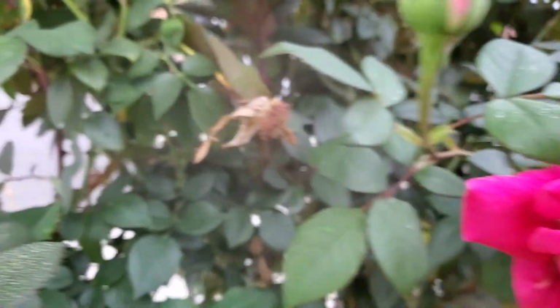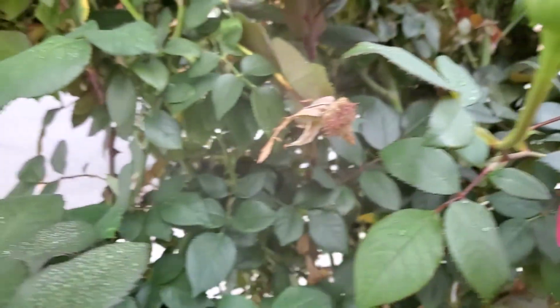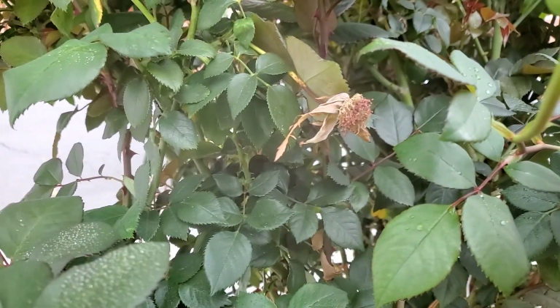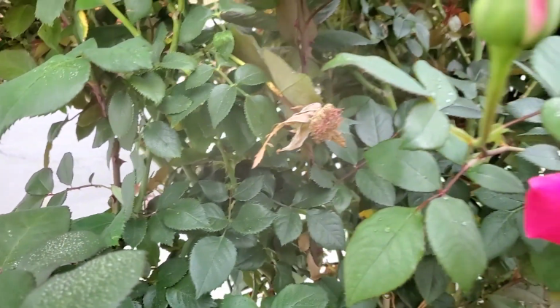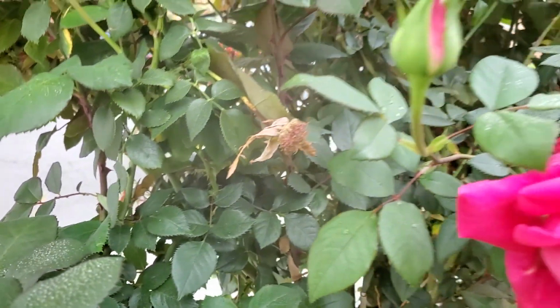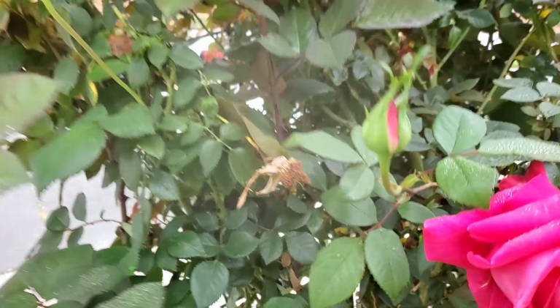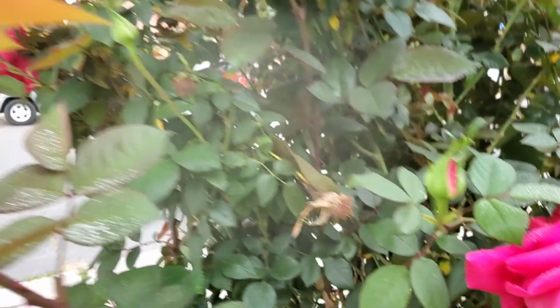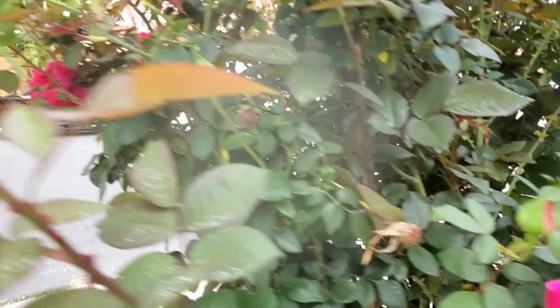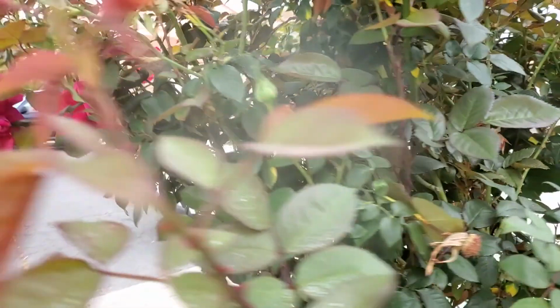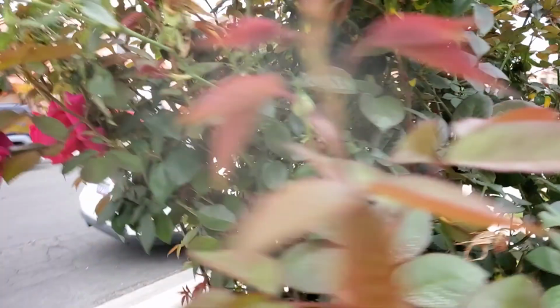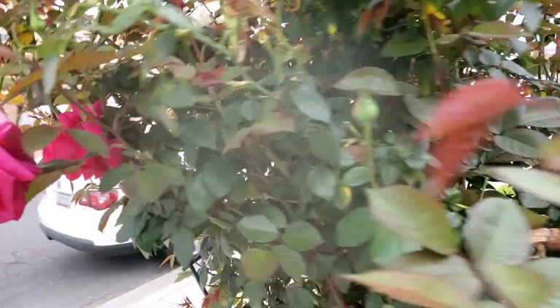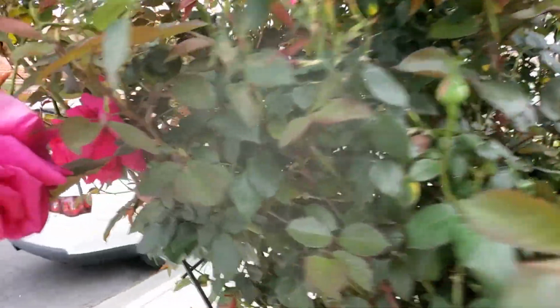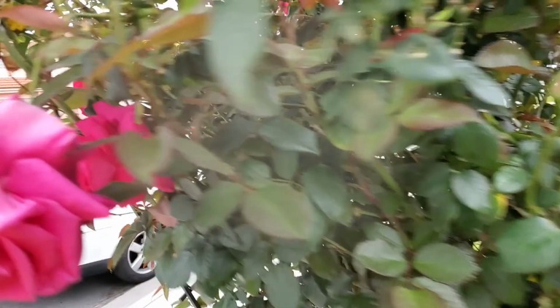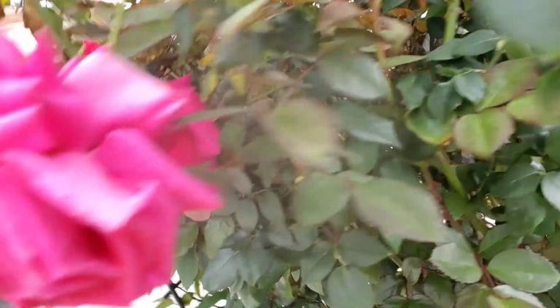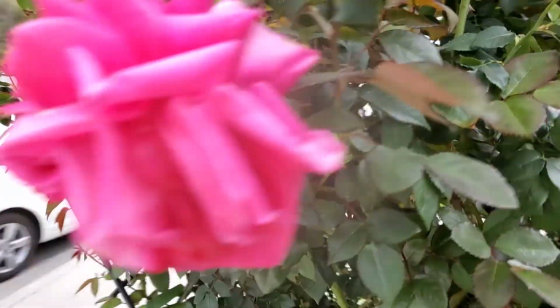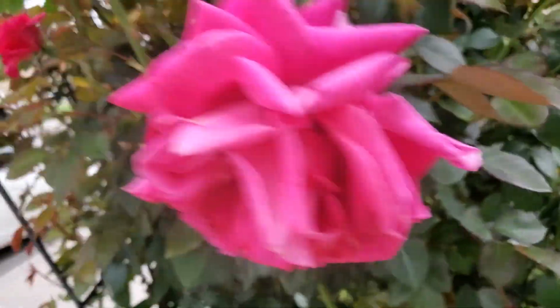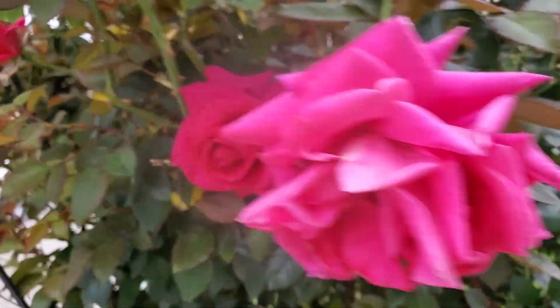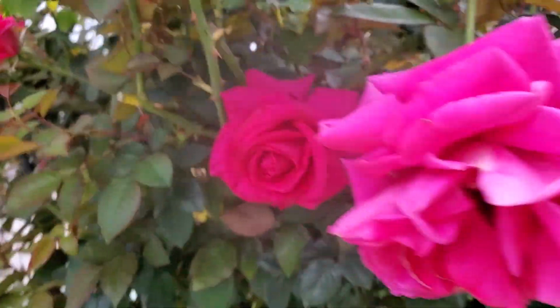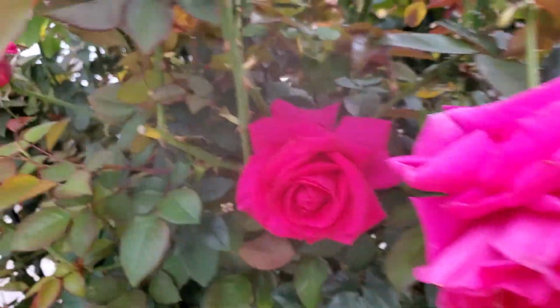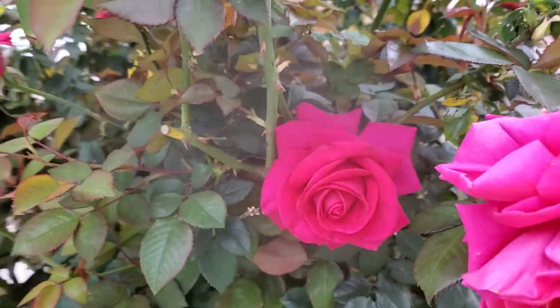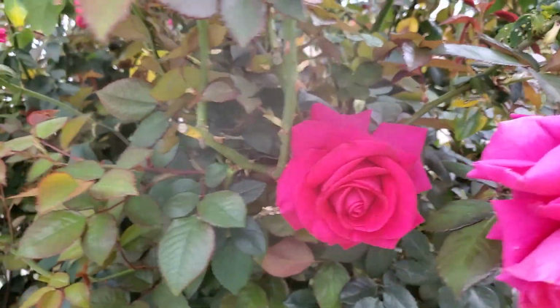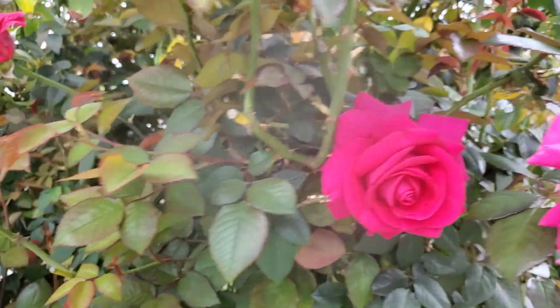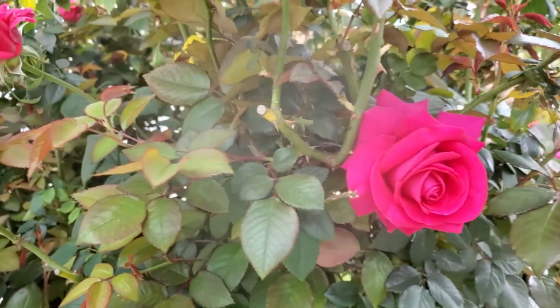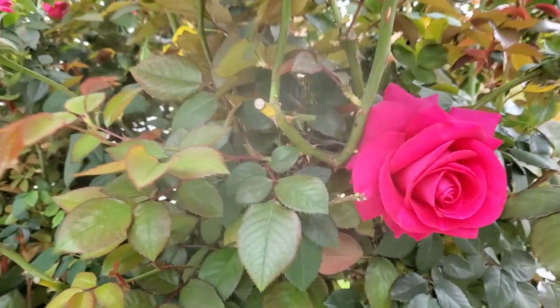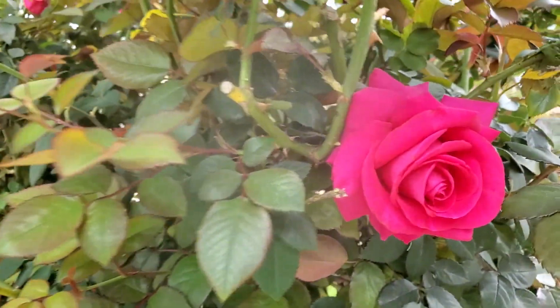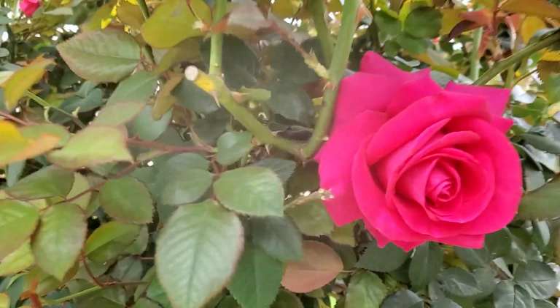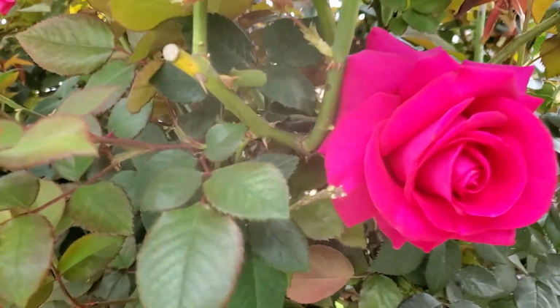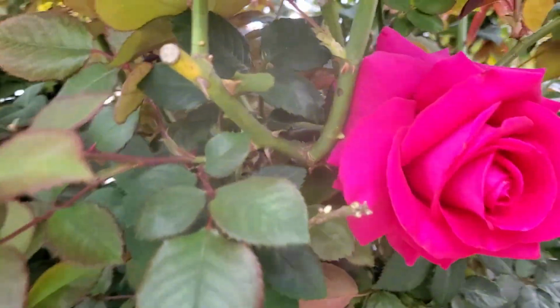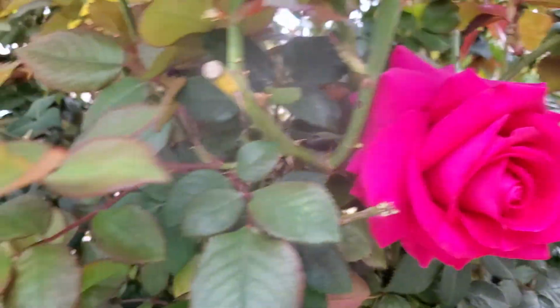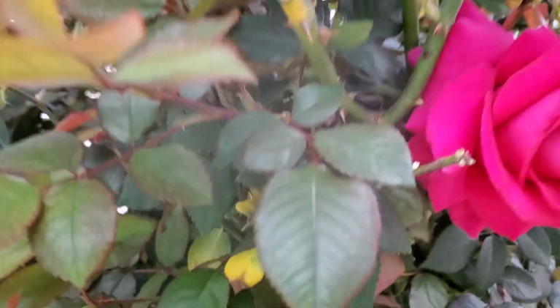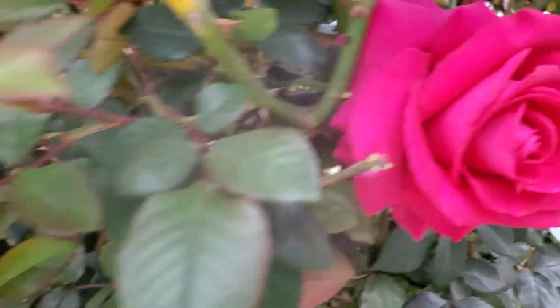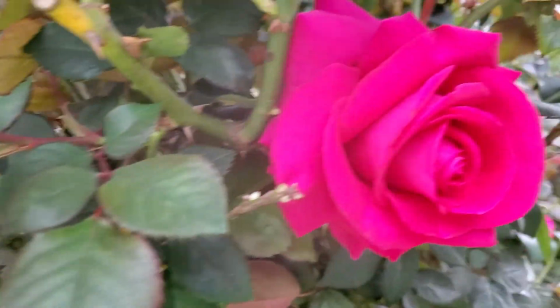I hope you enjoy. Everyone have a nice day and stay safe. Practice your social distancing. Oh, look at that rose.